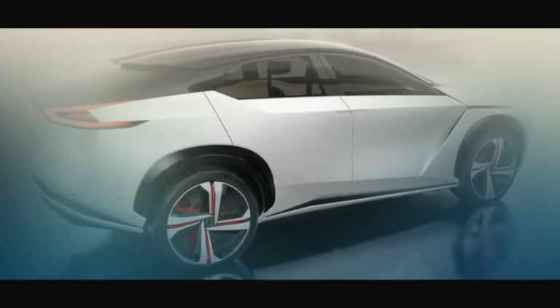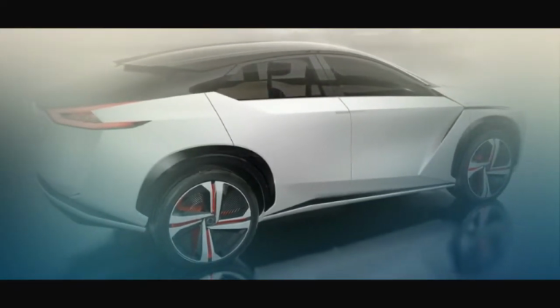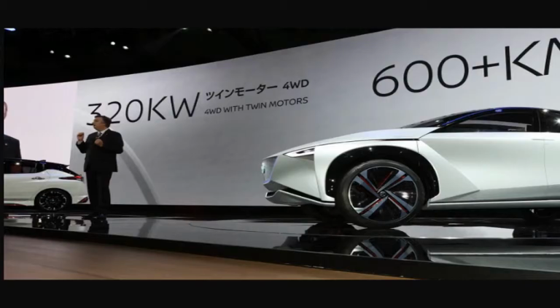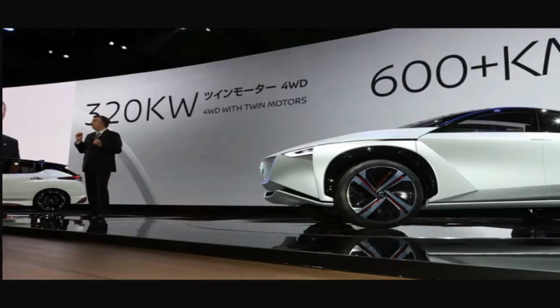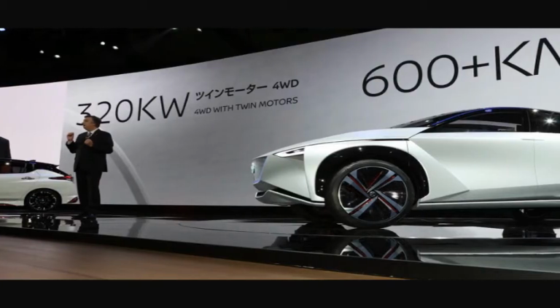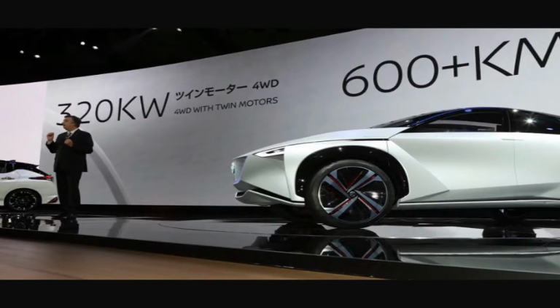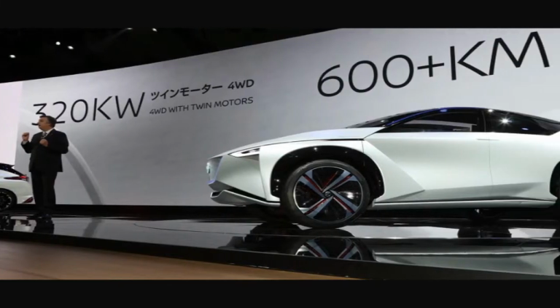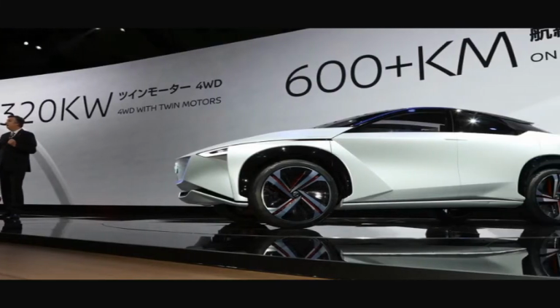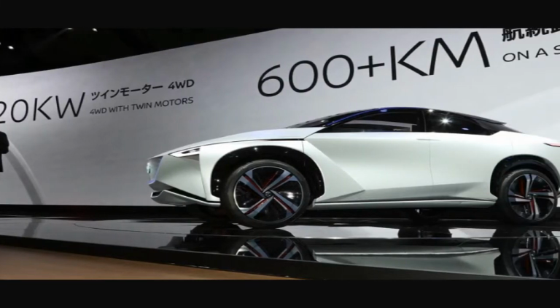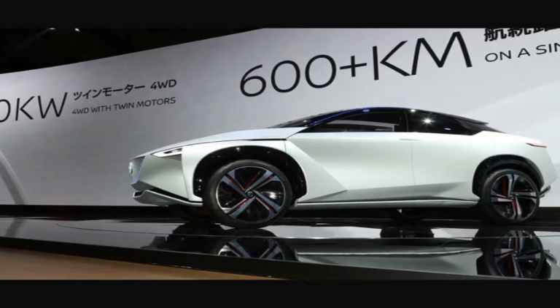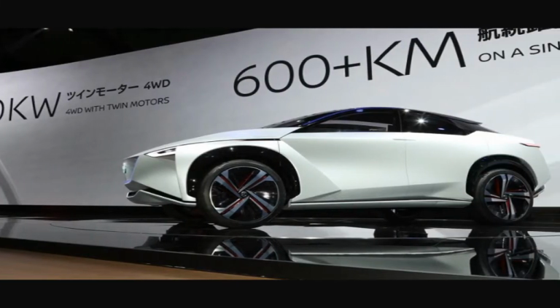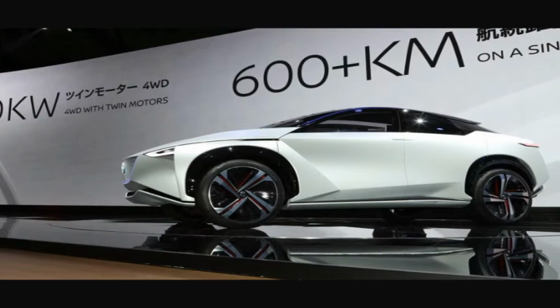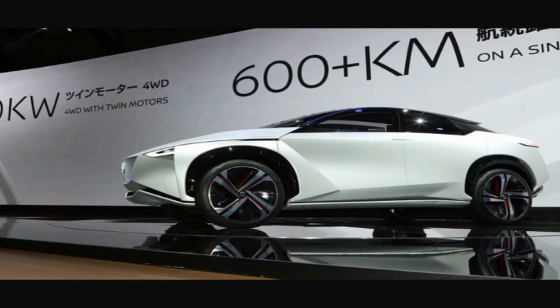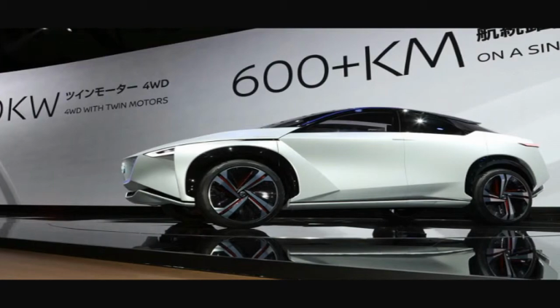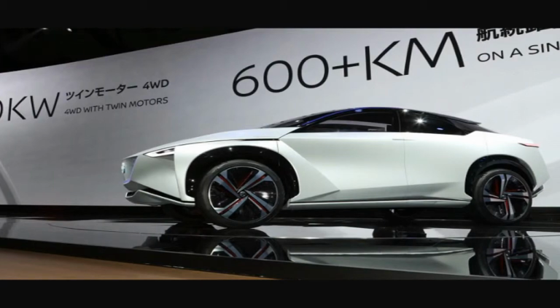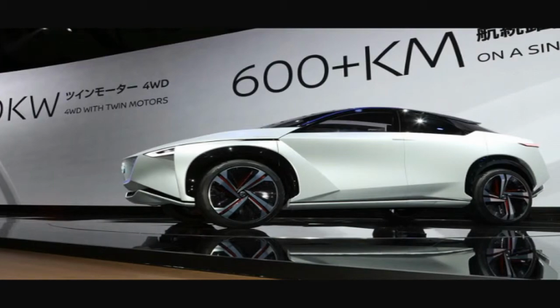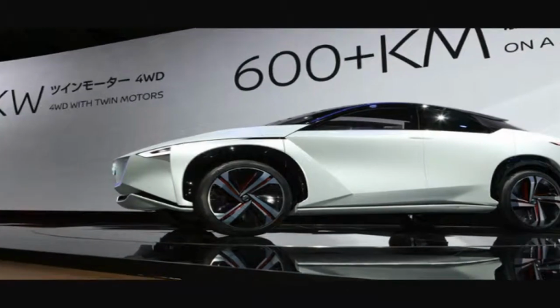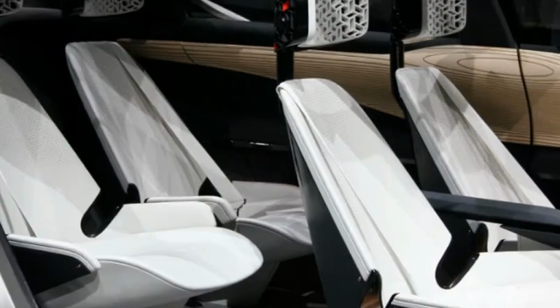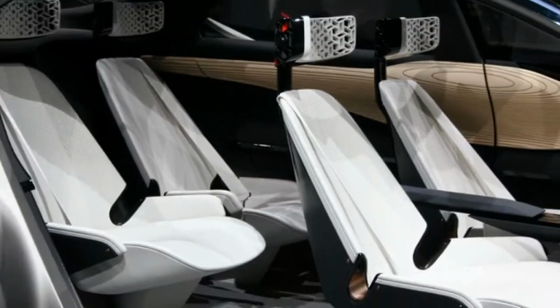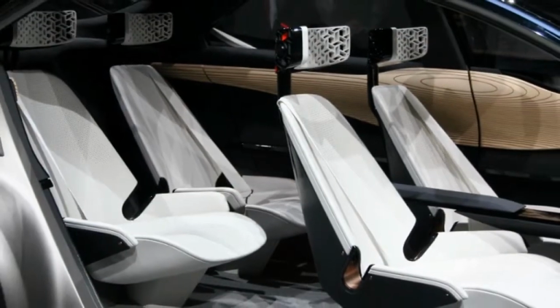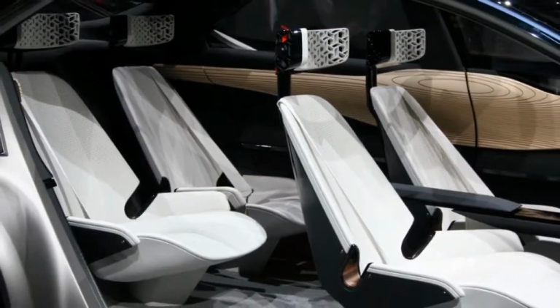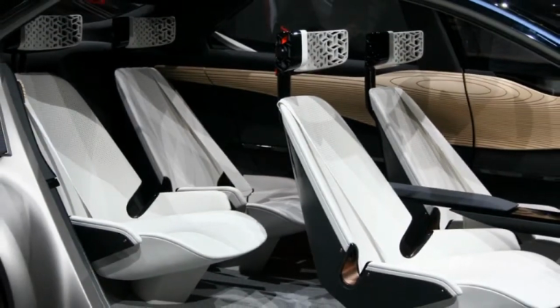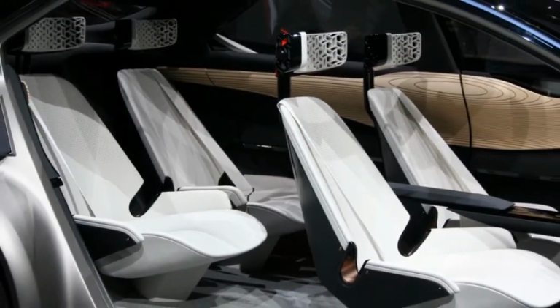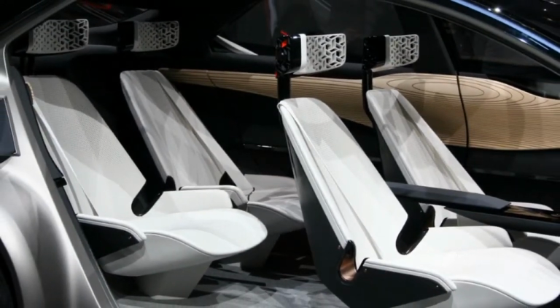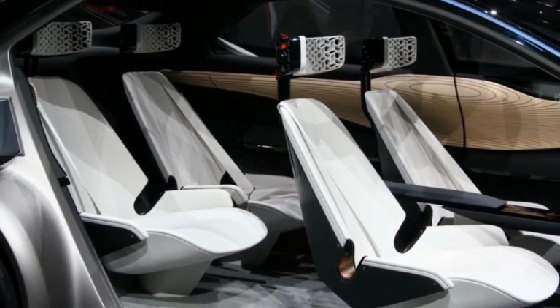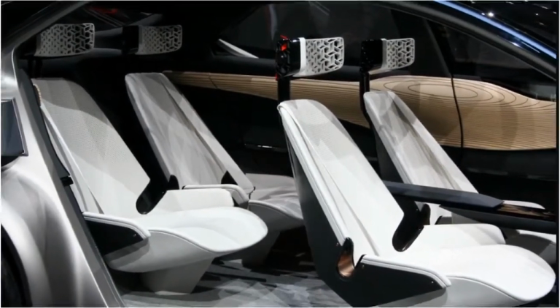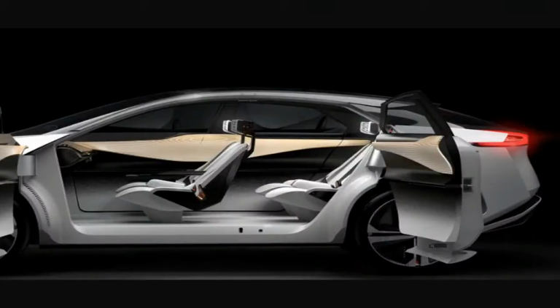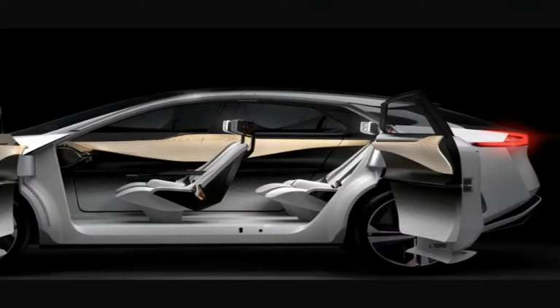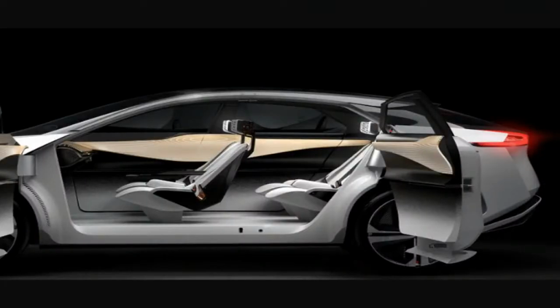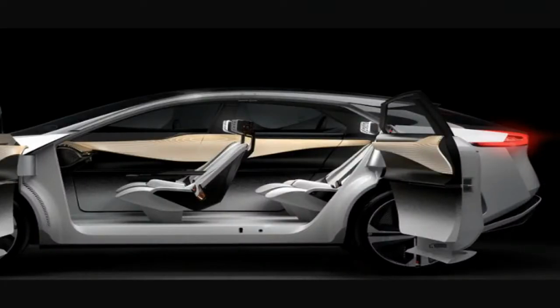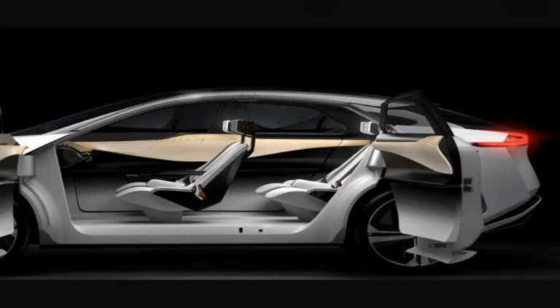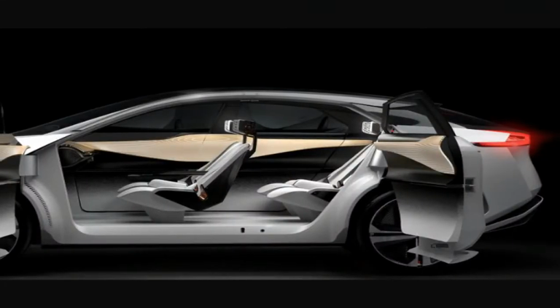The exterior of the car is very imaginative as well. As Aoki describes it, the design has a light feel with sheer surfaces.